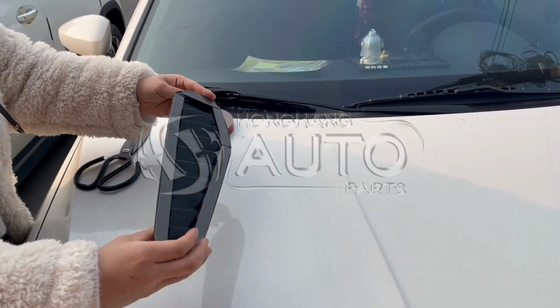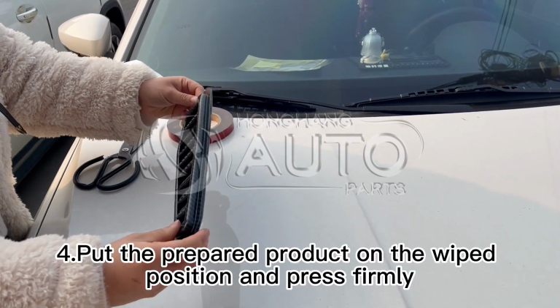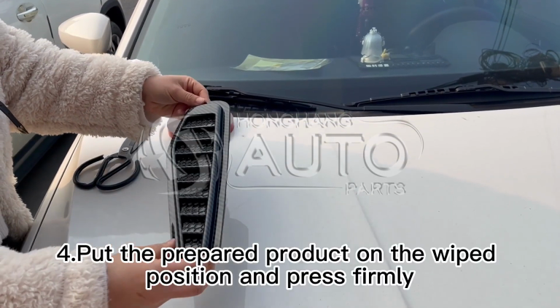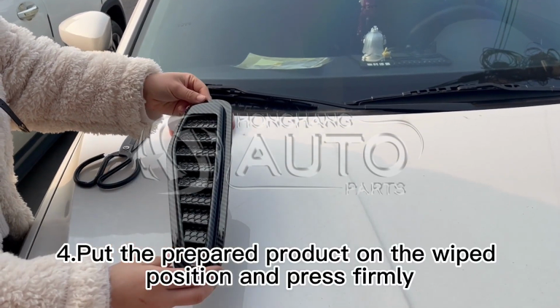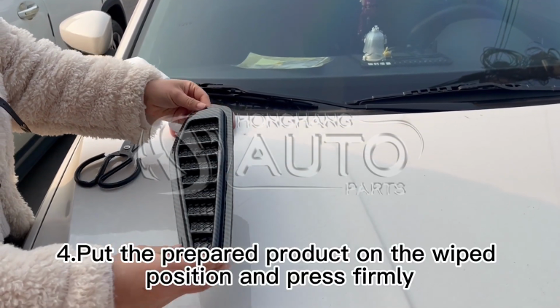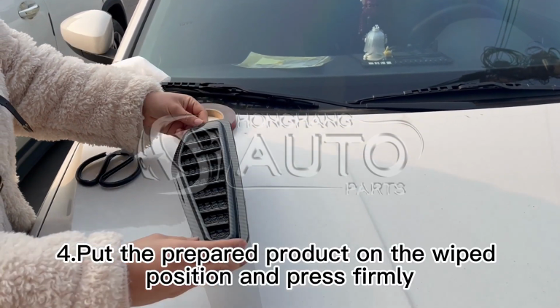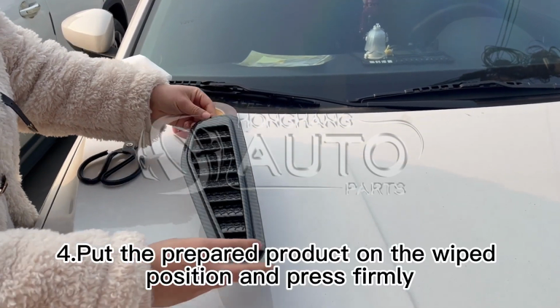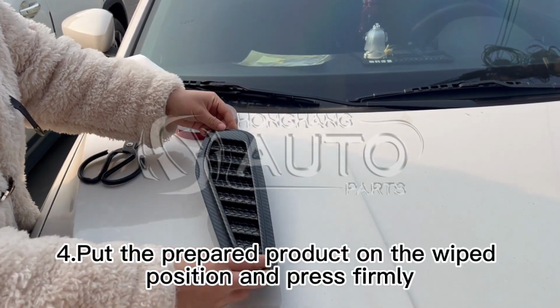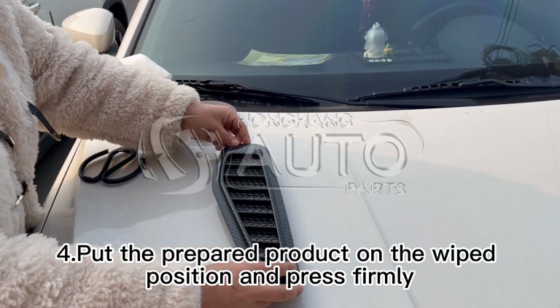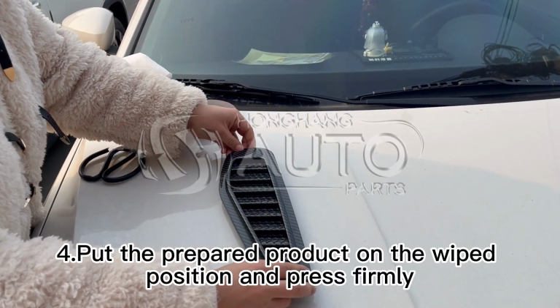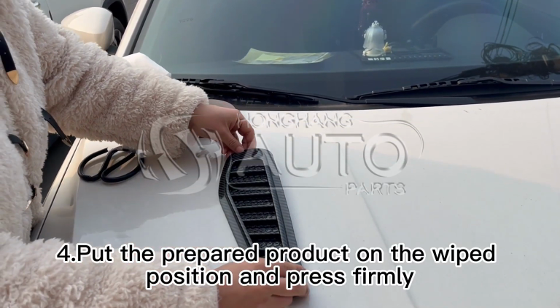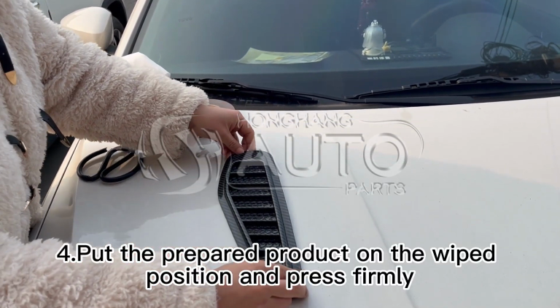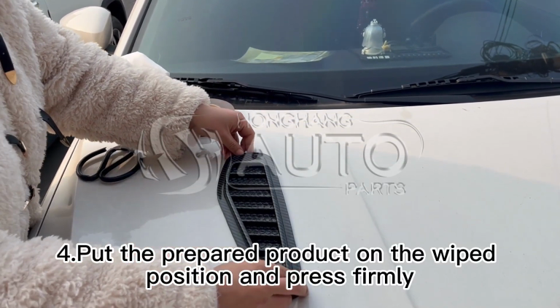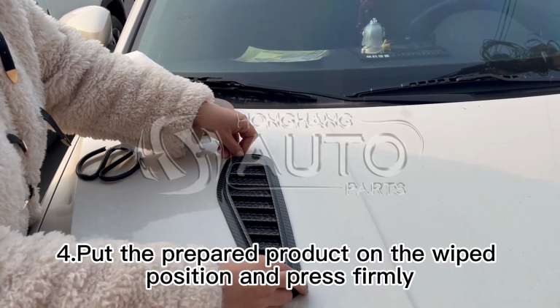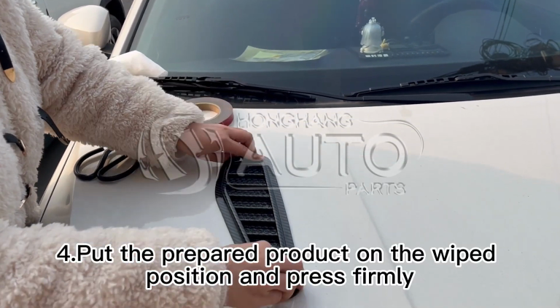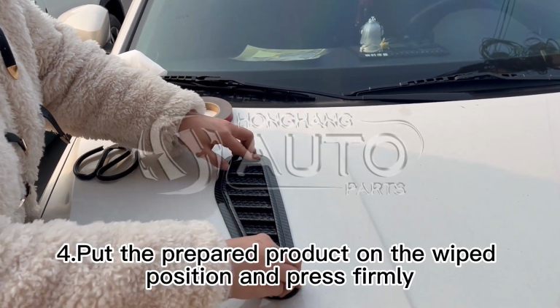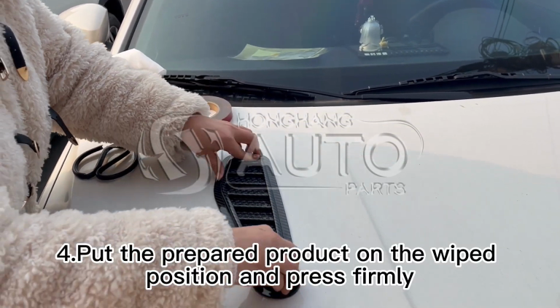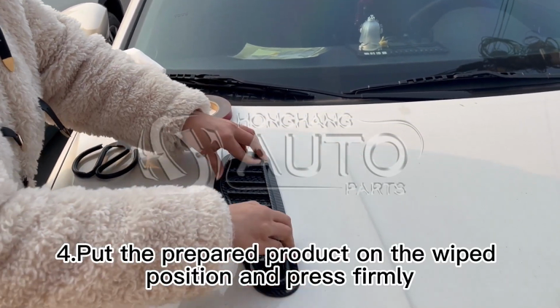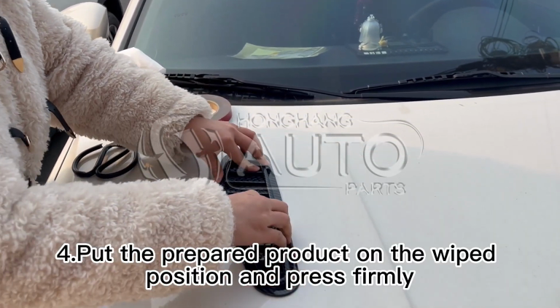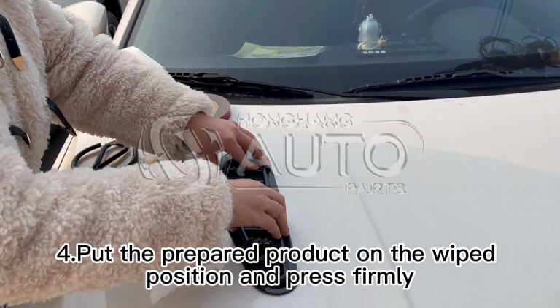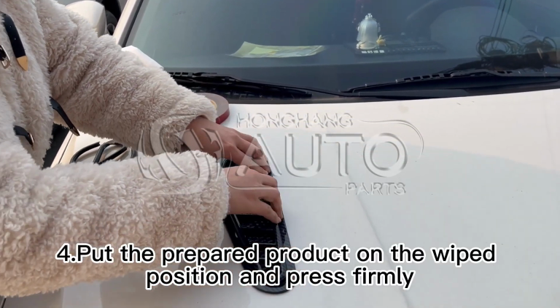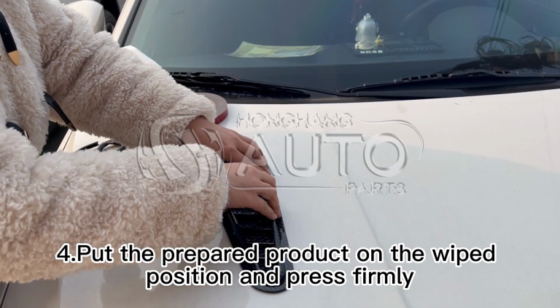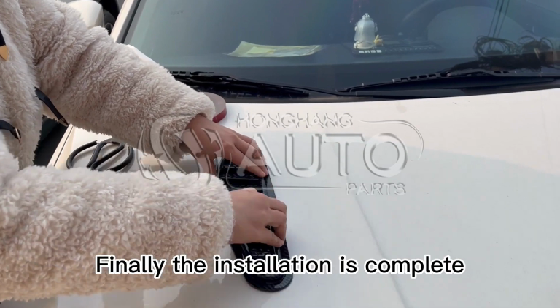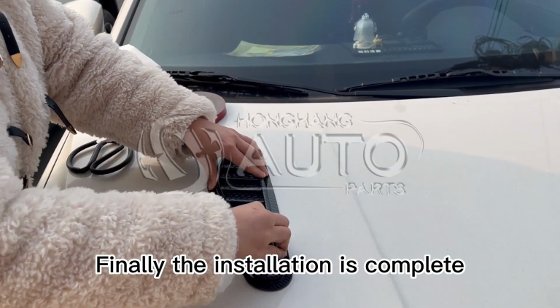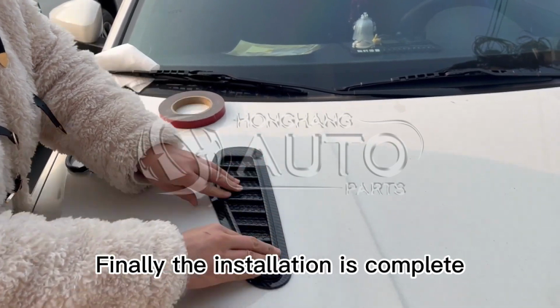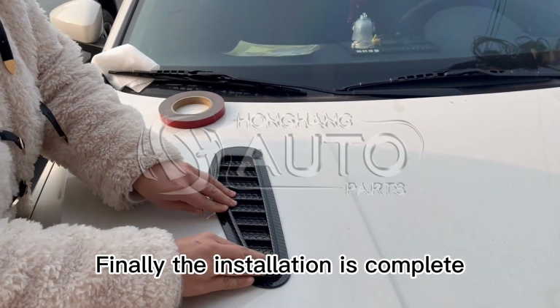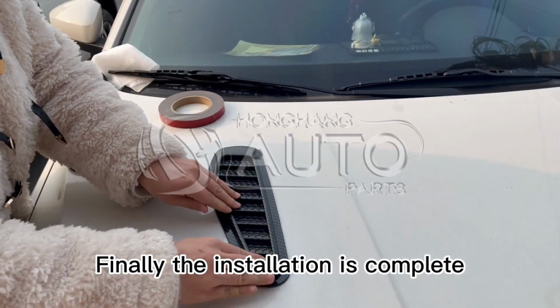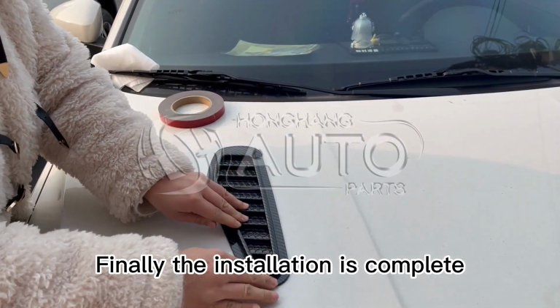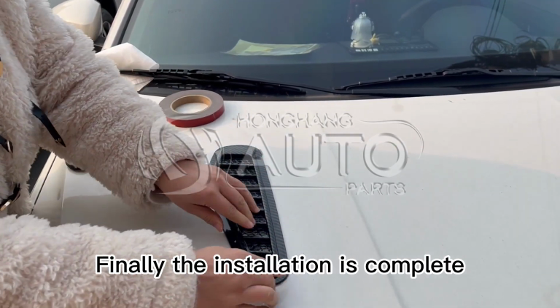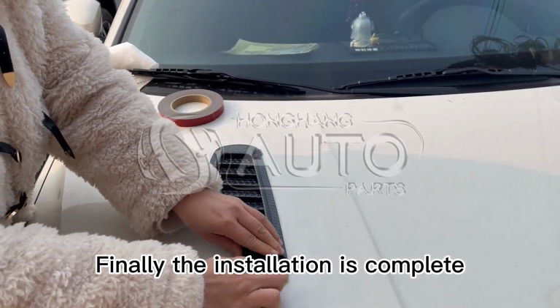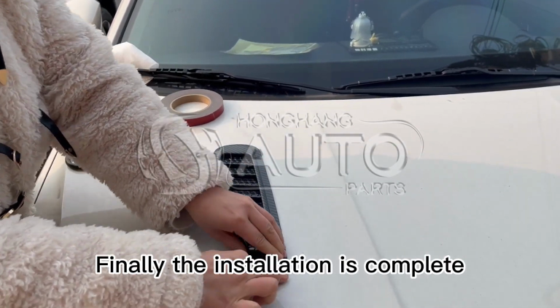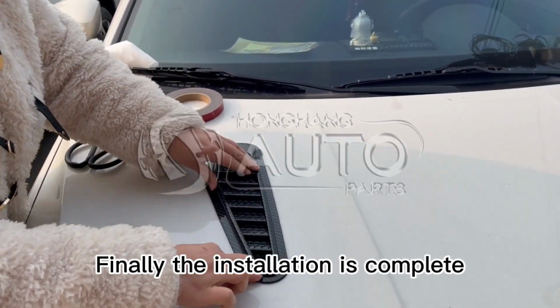Step 4: Put the prepared product on the wiped position and press firmly. Step 5: Finally, the installation is complete.